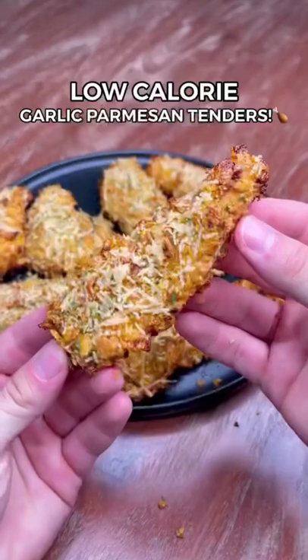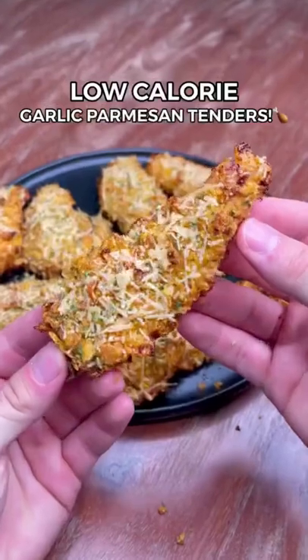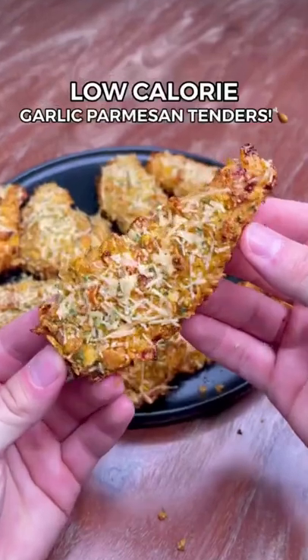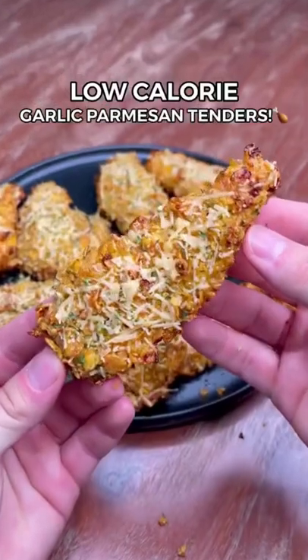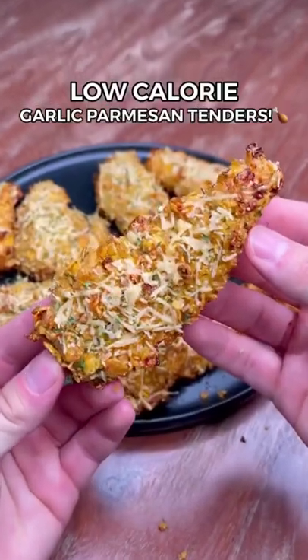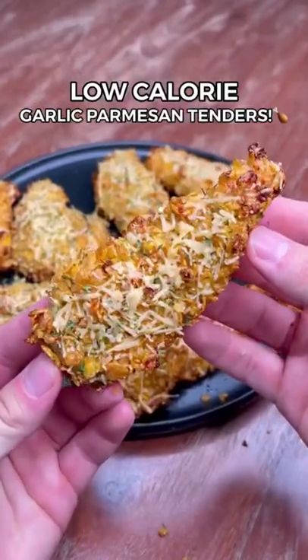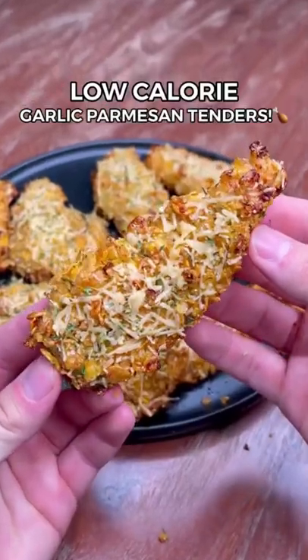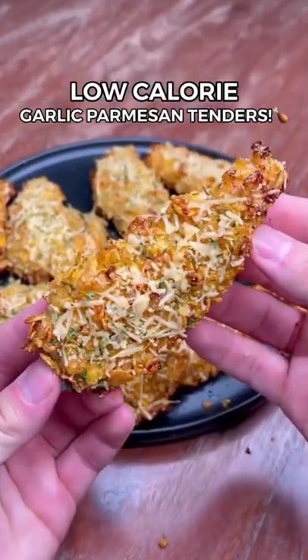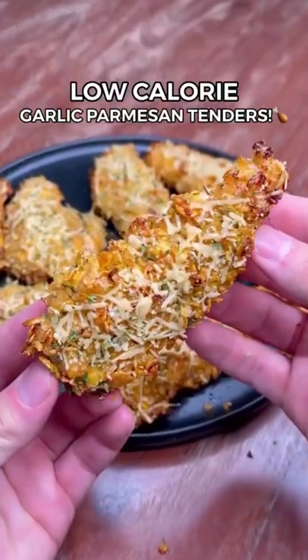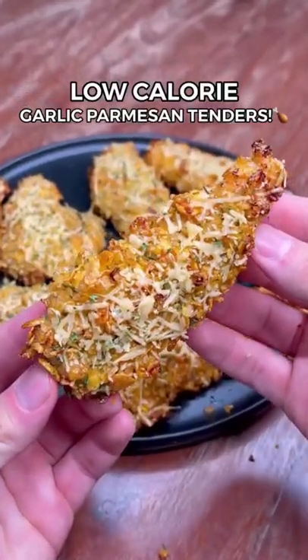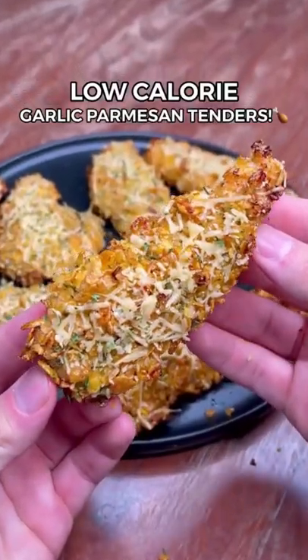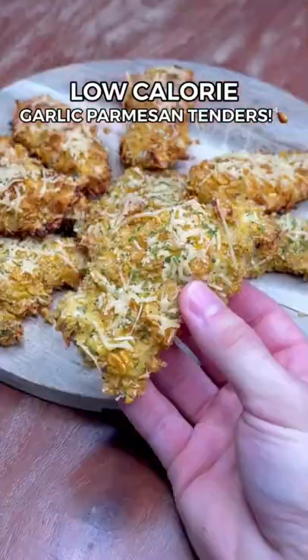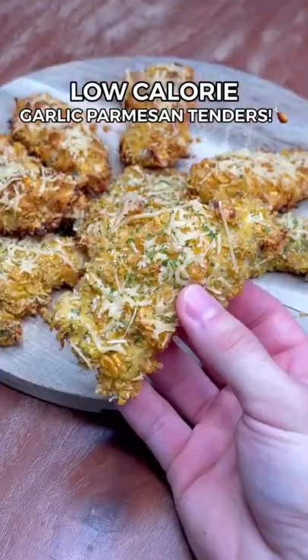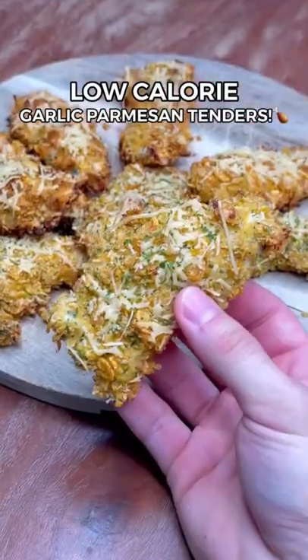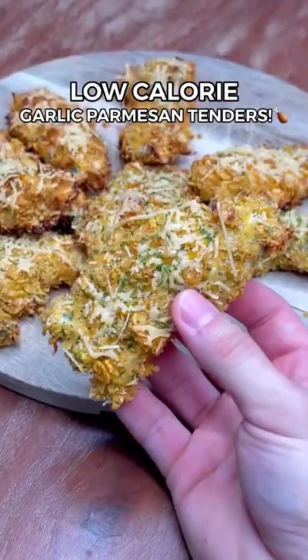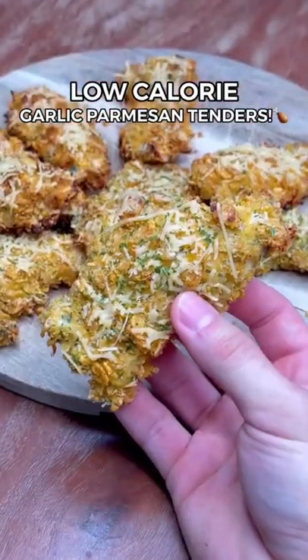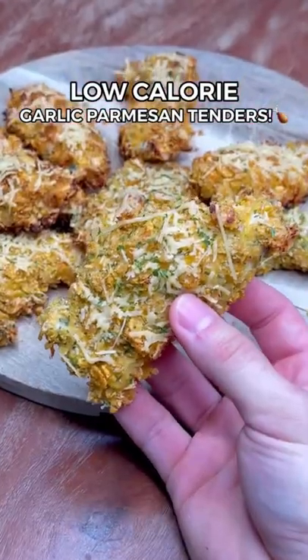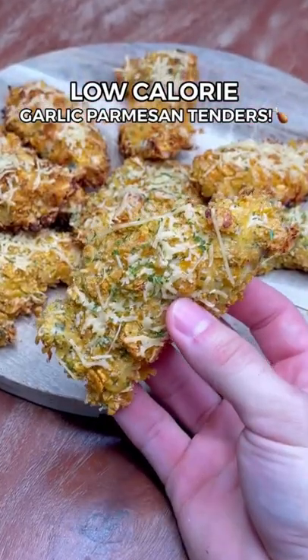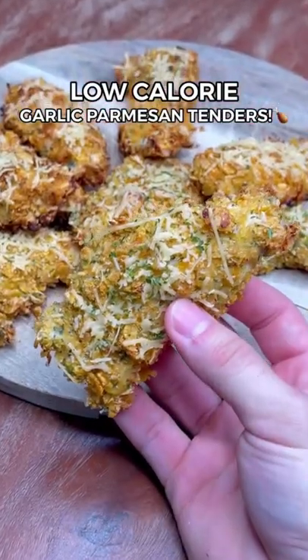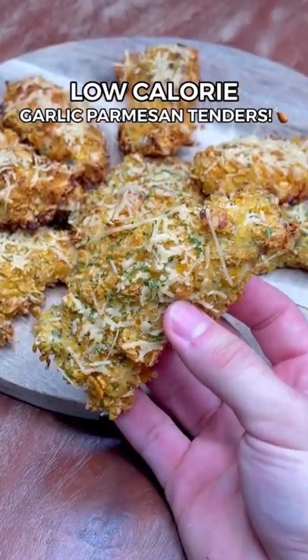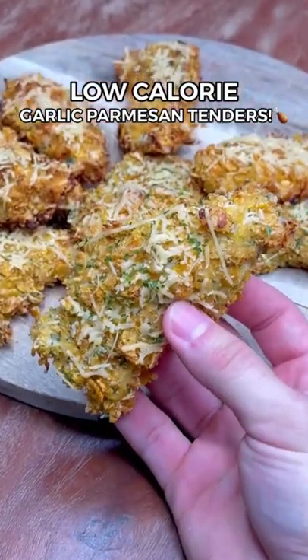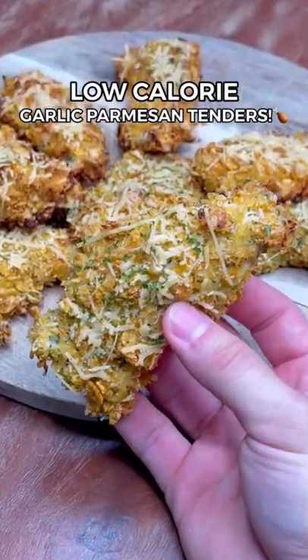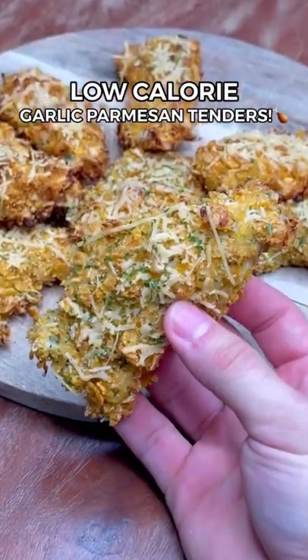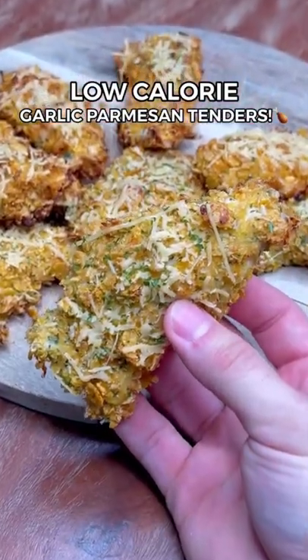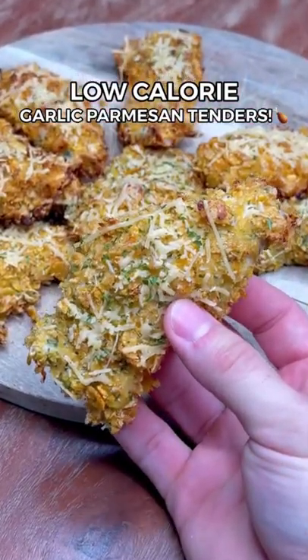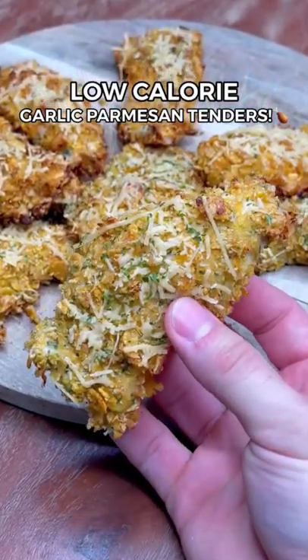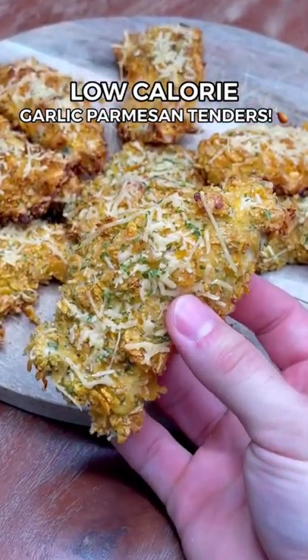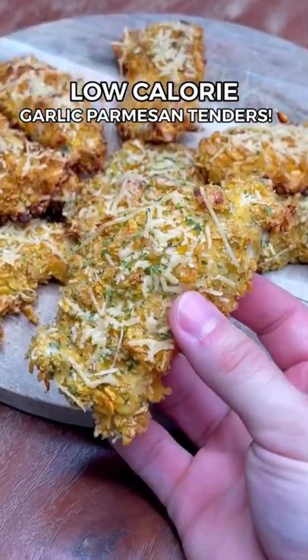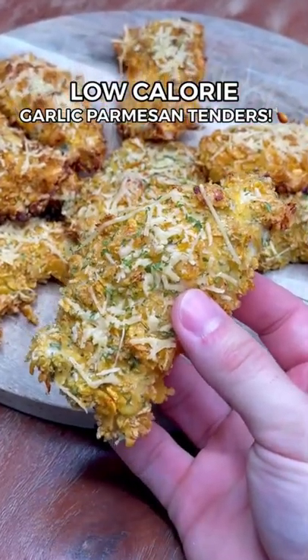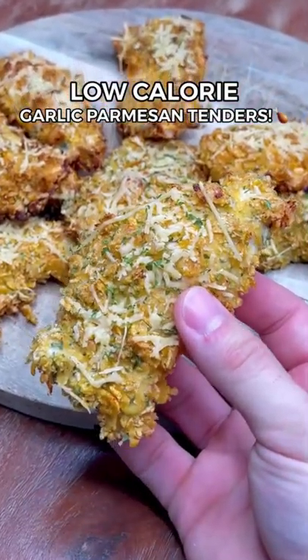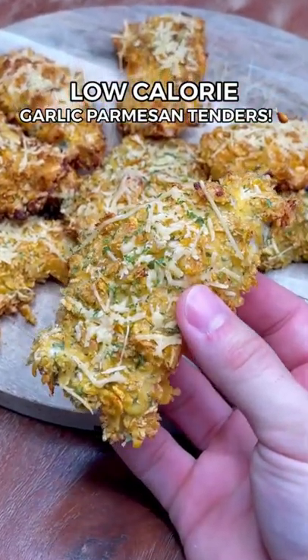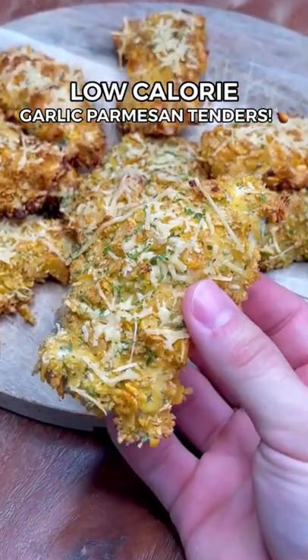Crunchiest low-calorie garlic parmesan tenders that'll make you feel like you're cheating on your diet — but you're not.